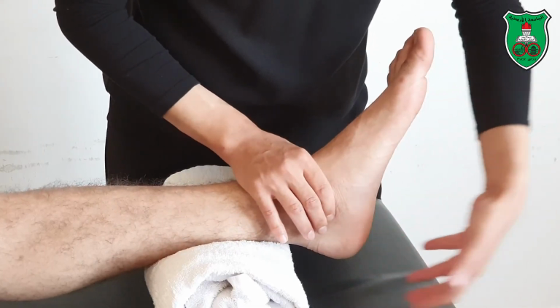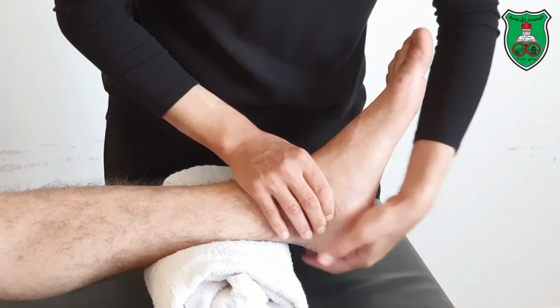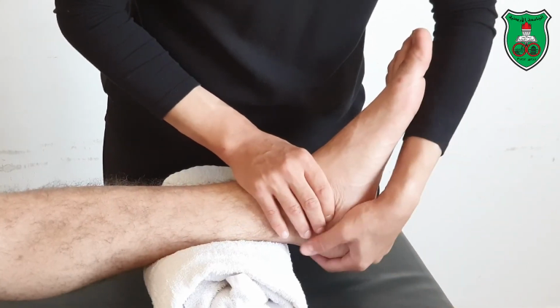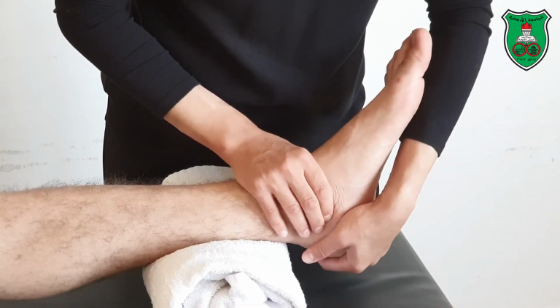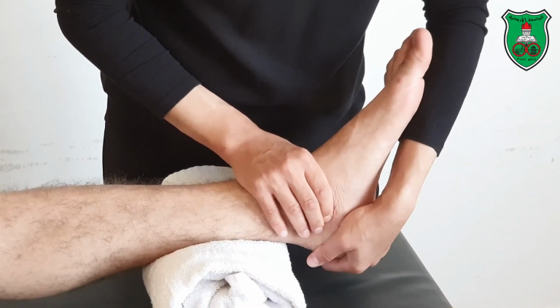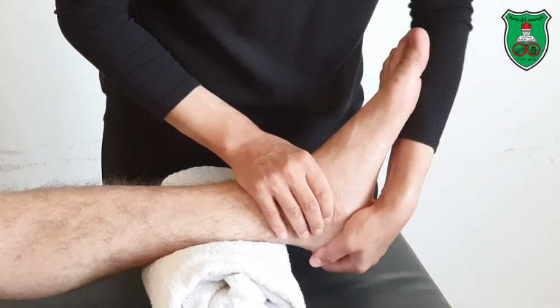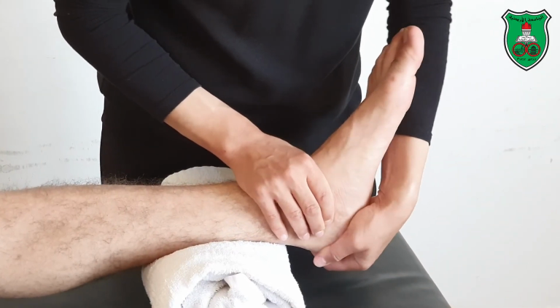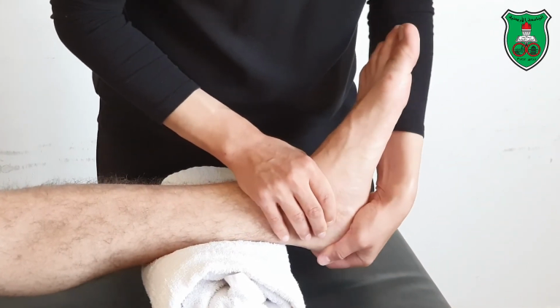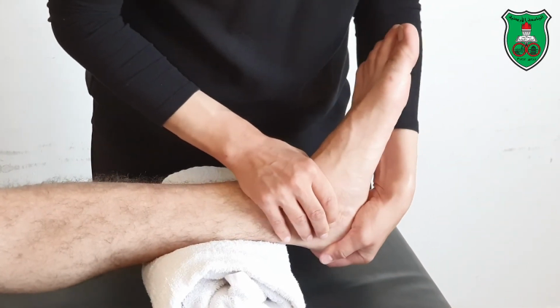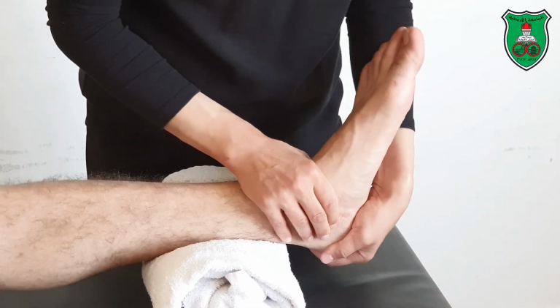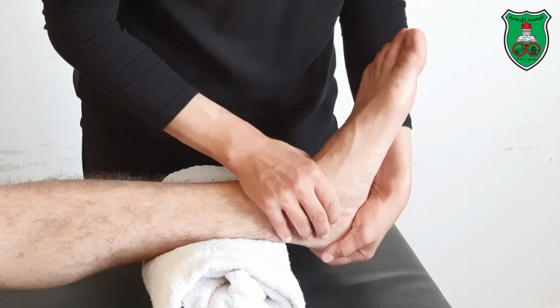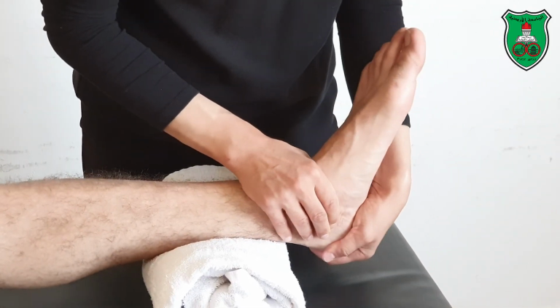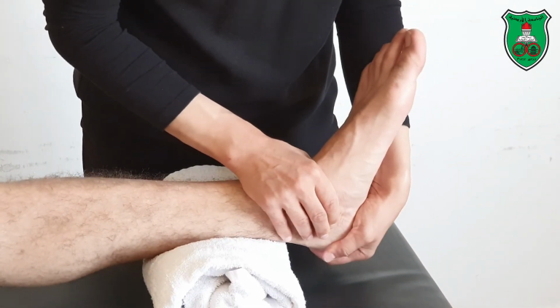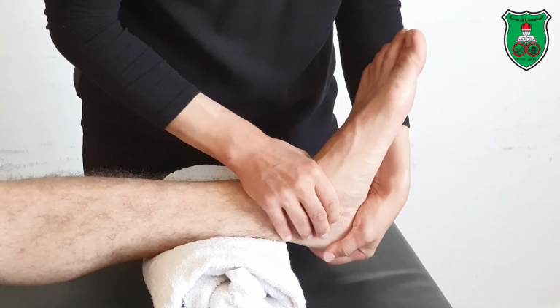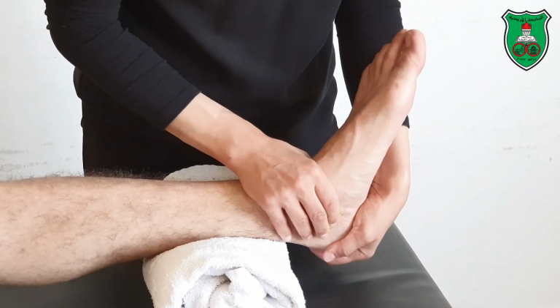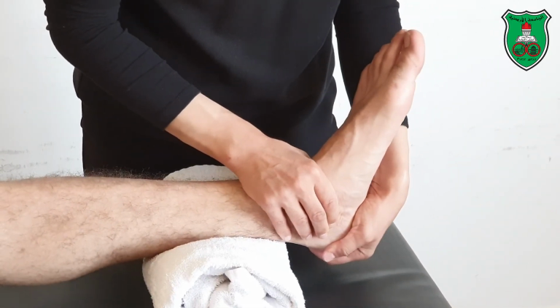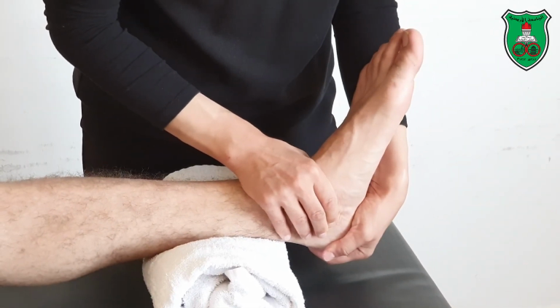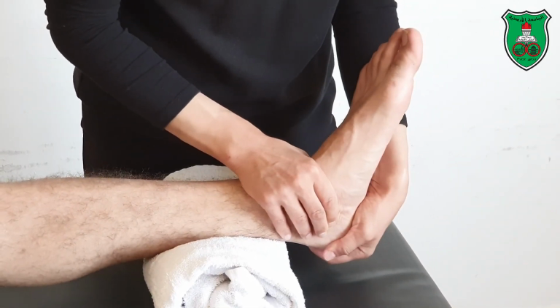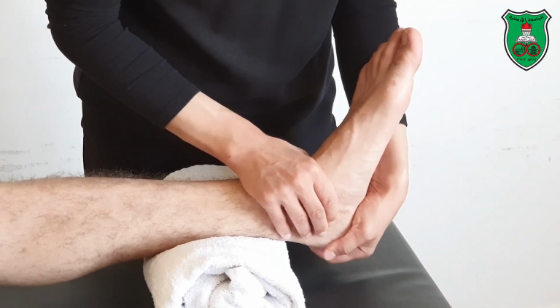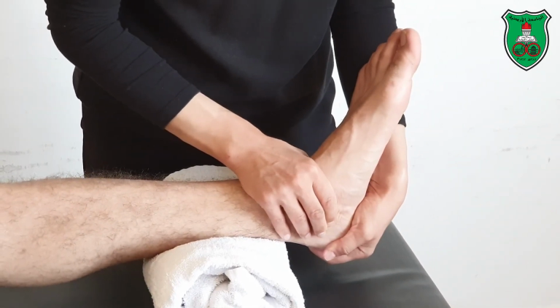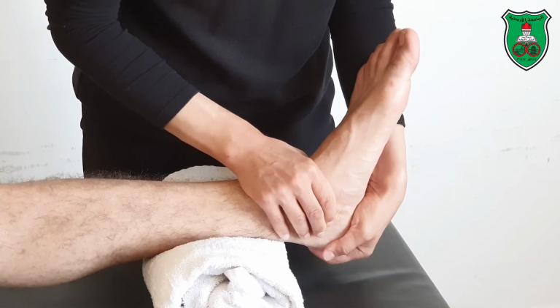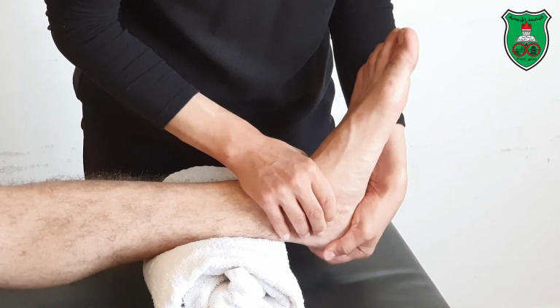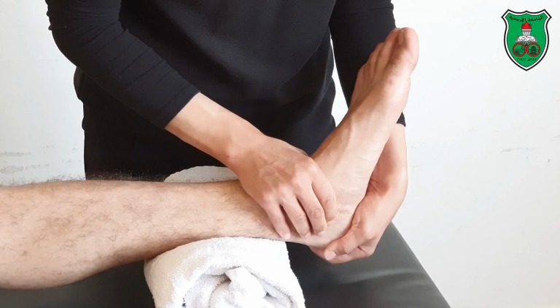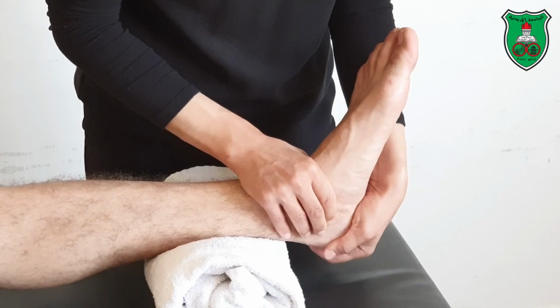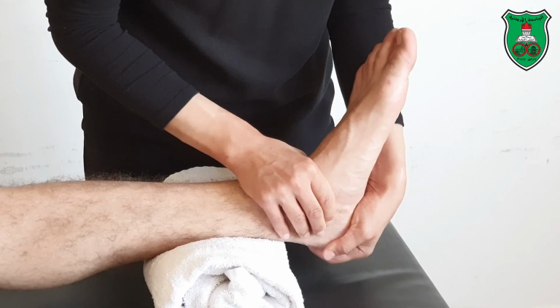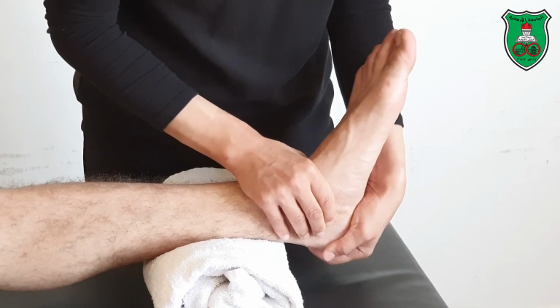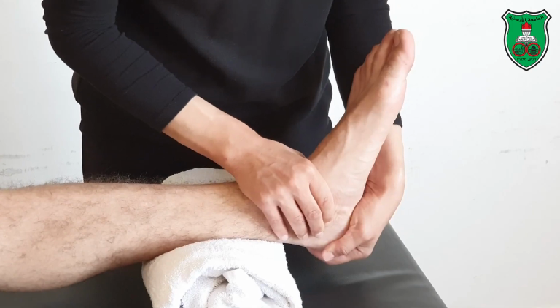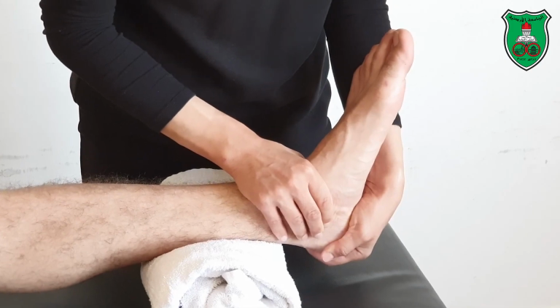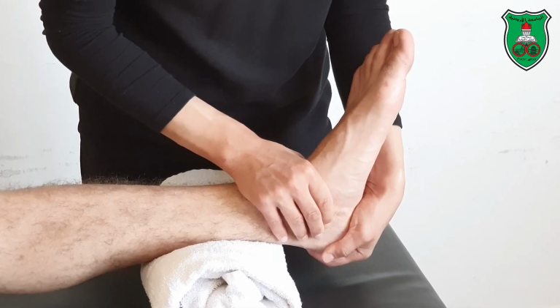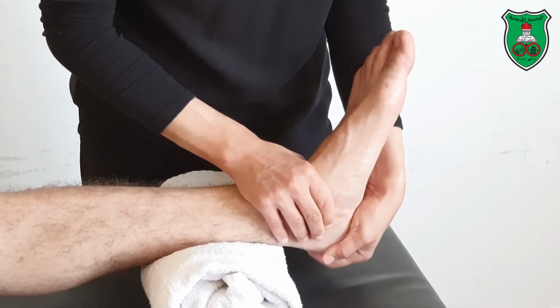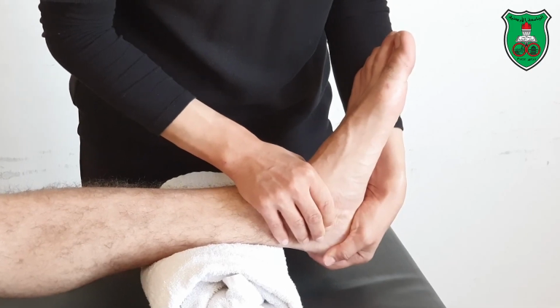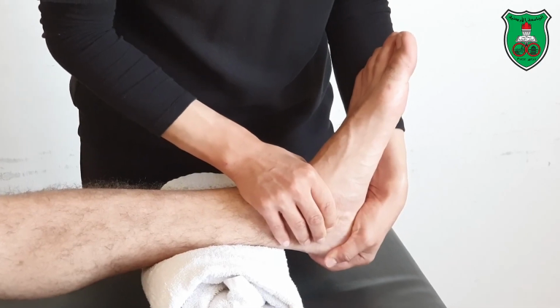Again, stabilize the talus, hold the calcaneus, apply eversion, and hold for 15 seconds.